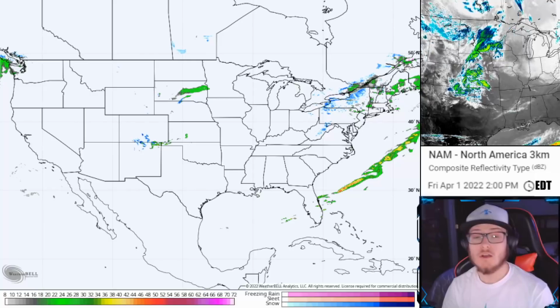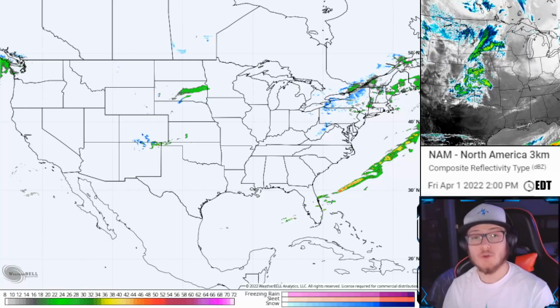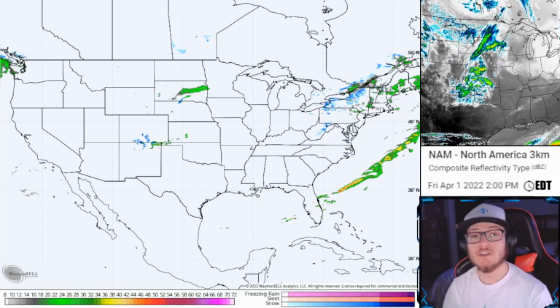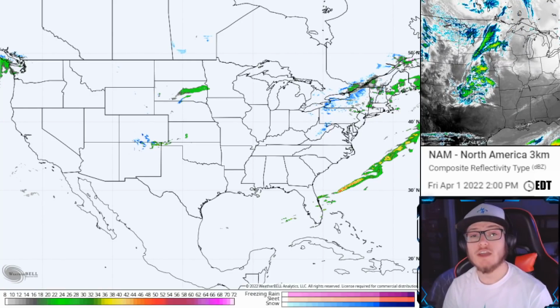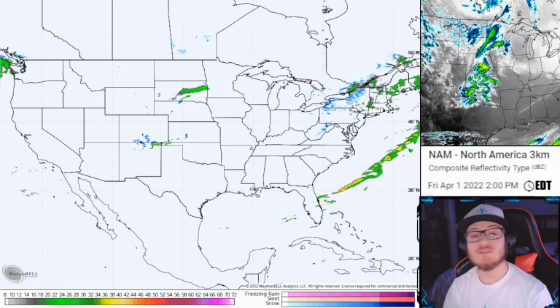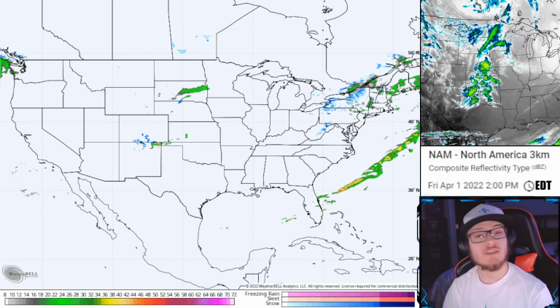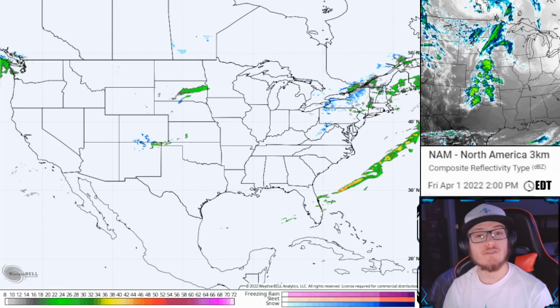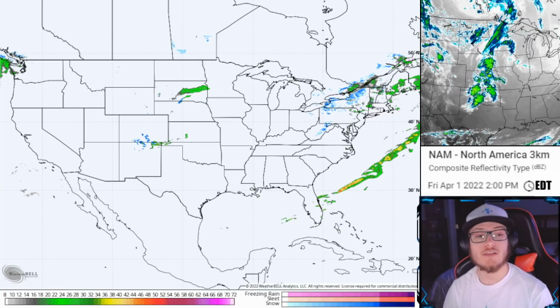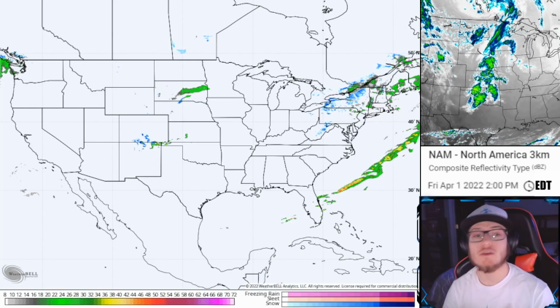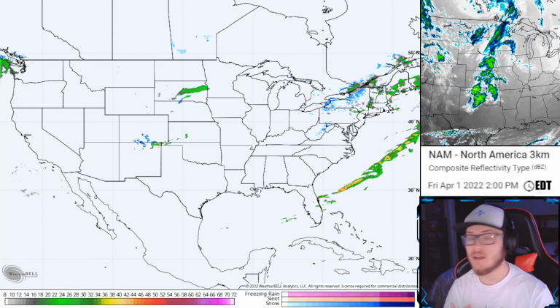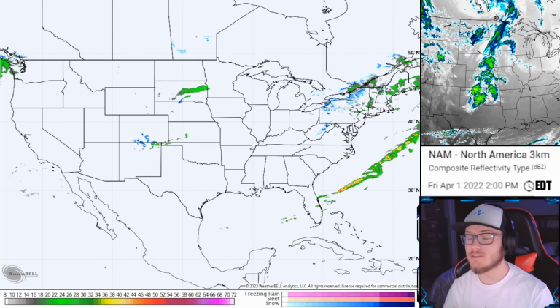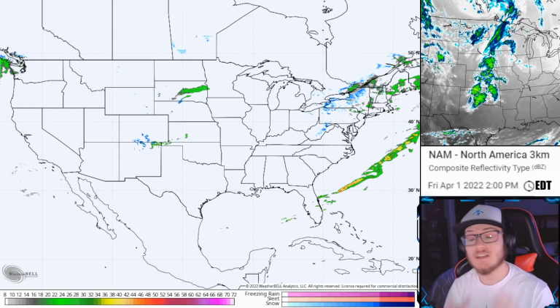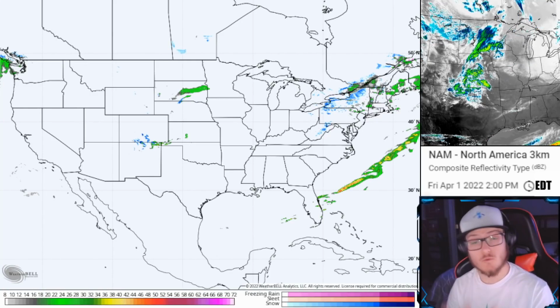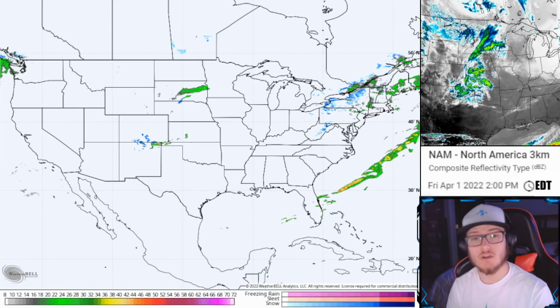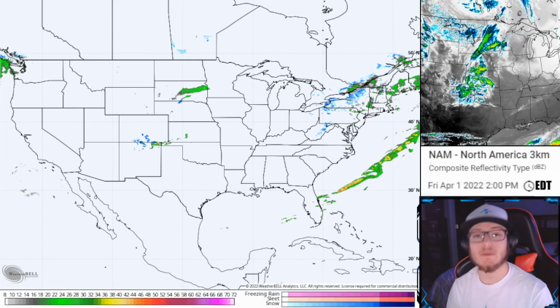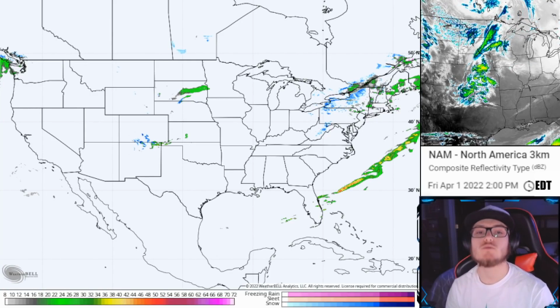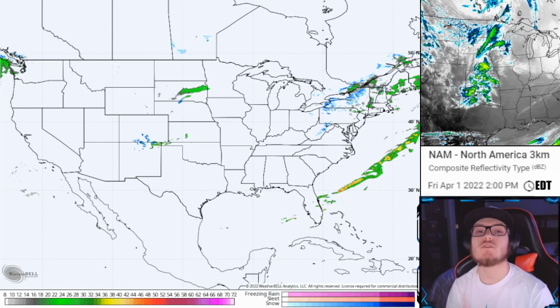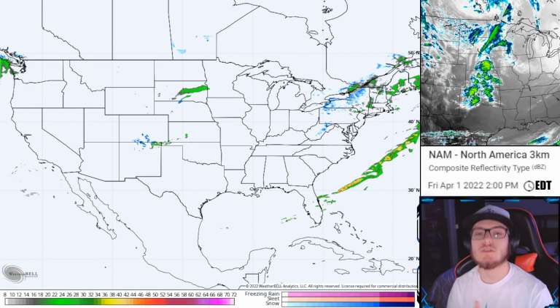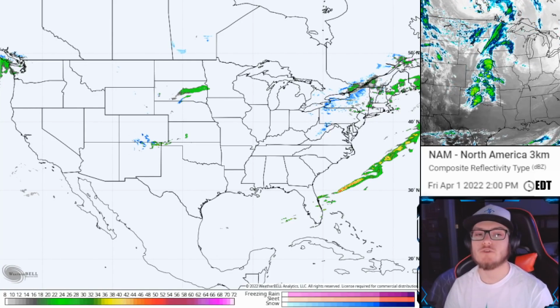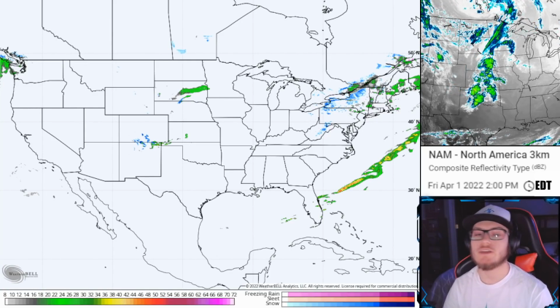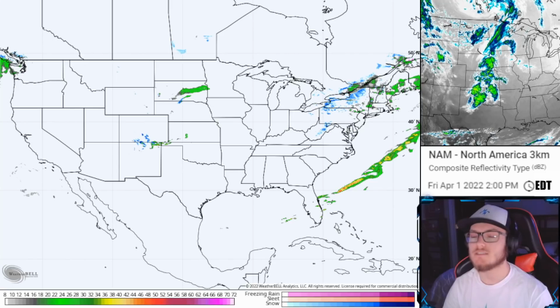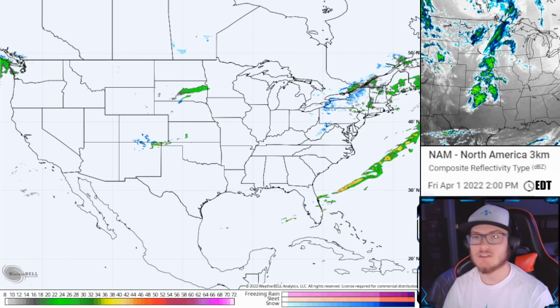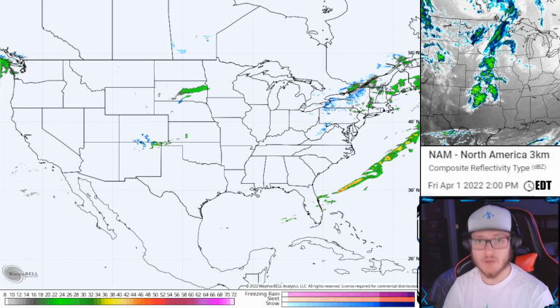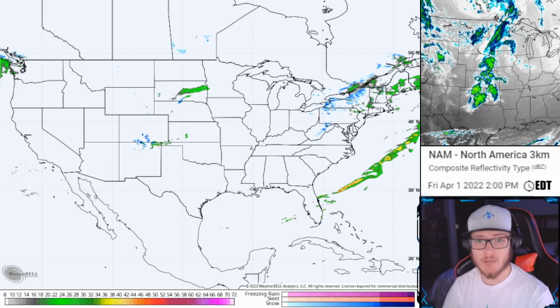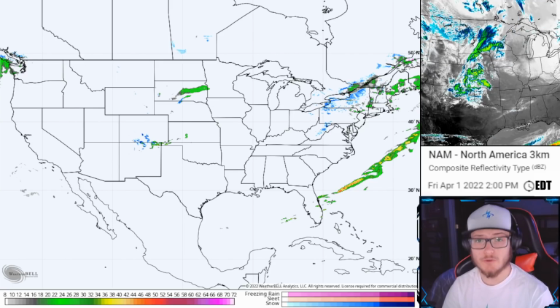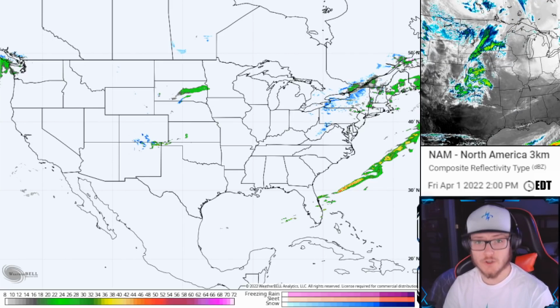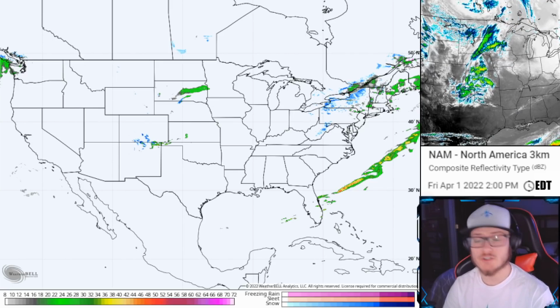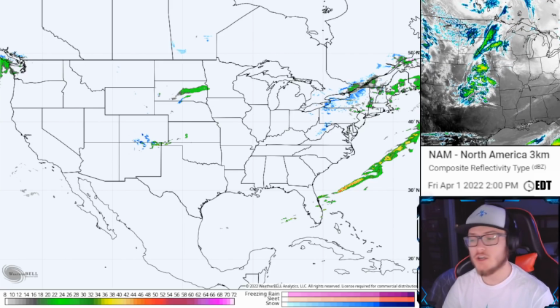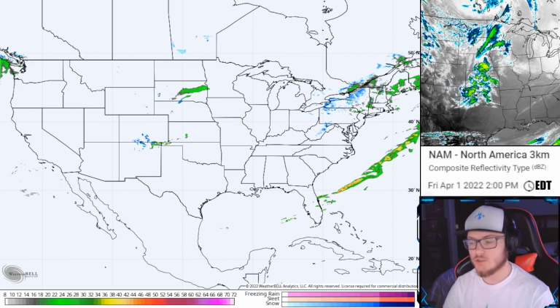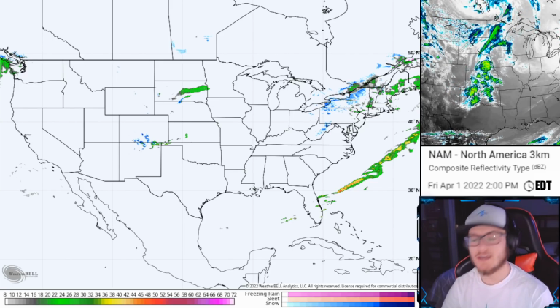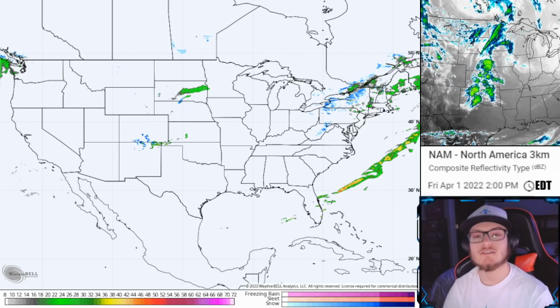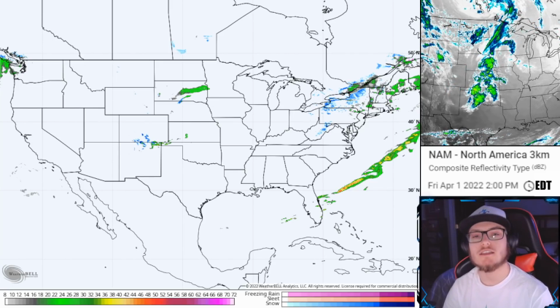Good morning, good afternoon, good evening everyone. My name is Nate and welcome back to another weather forecast discussion for April 1st, 2022.